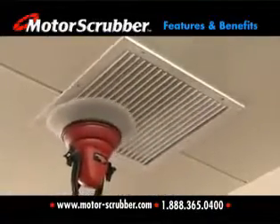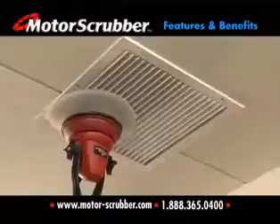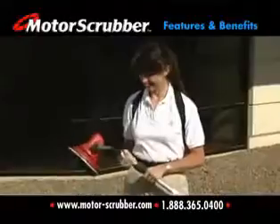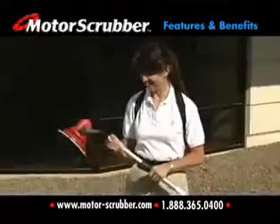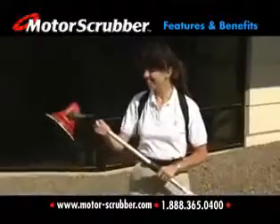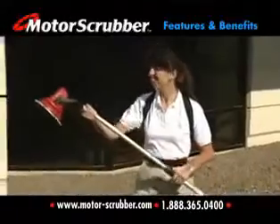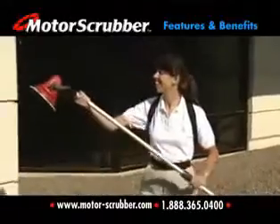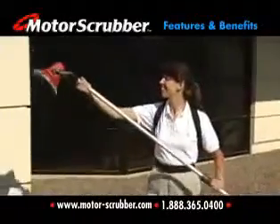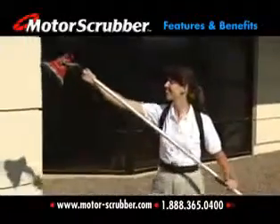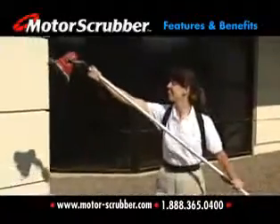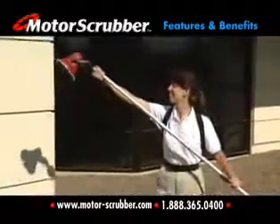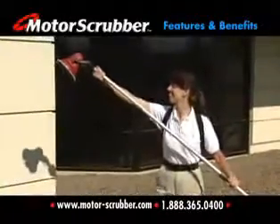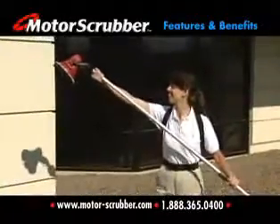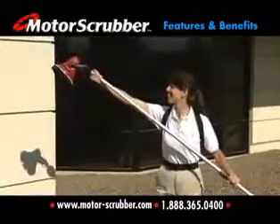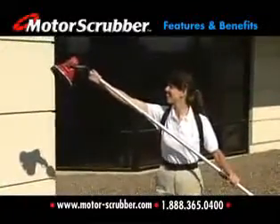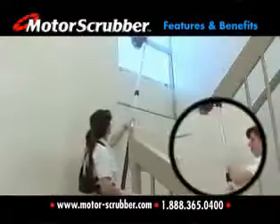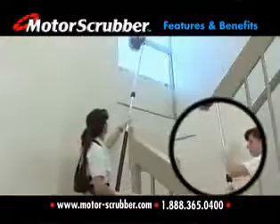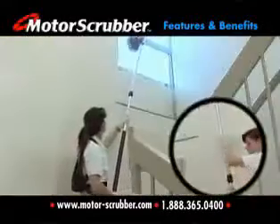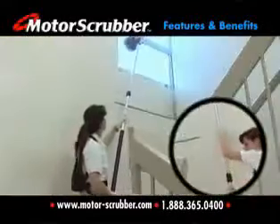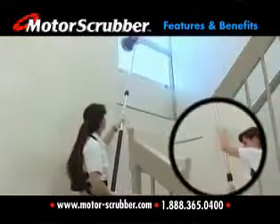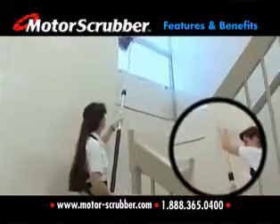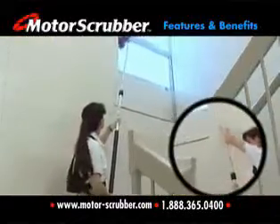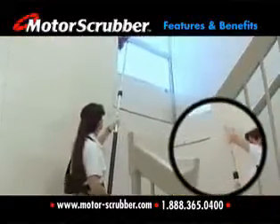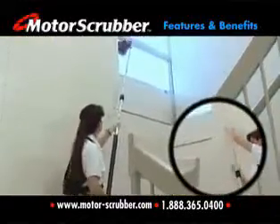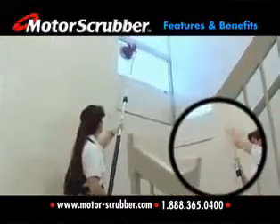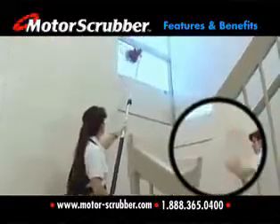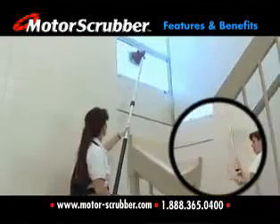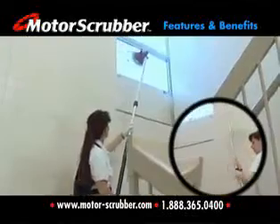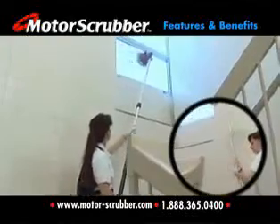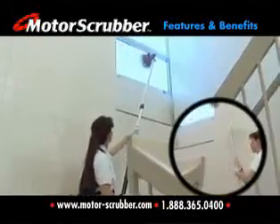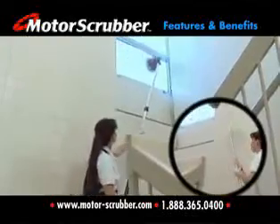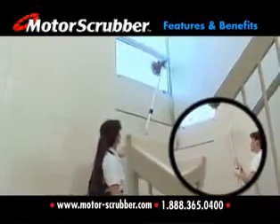Extend the Motor Scrubber's handle to the length you need. It telescopes 8 and a half feet for an incredible 13-foot reach.